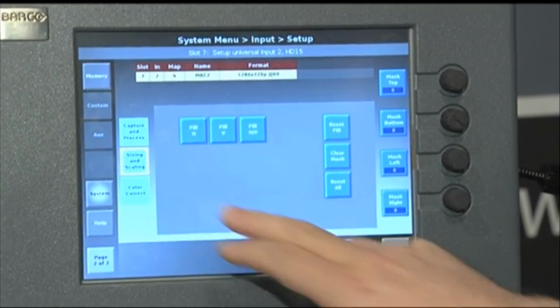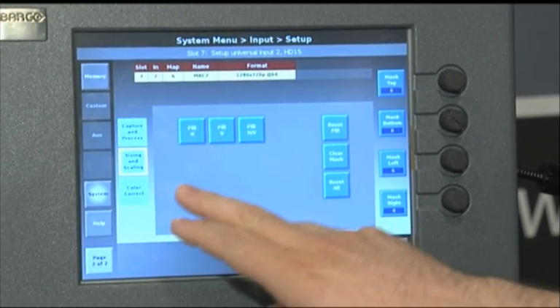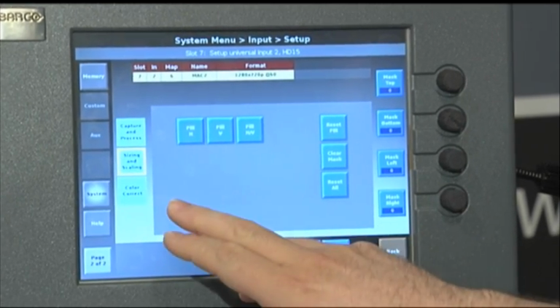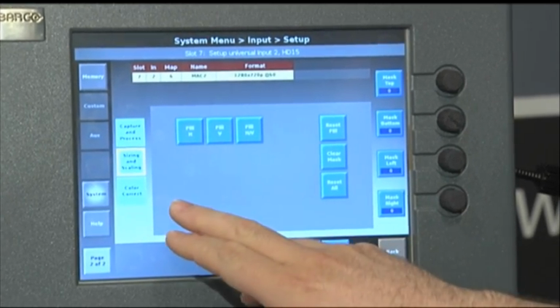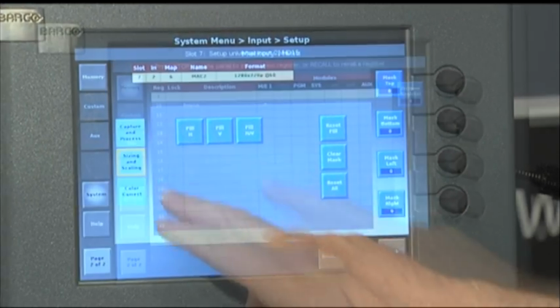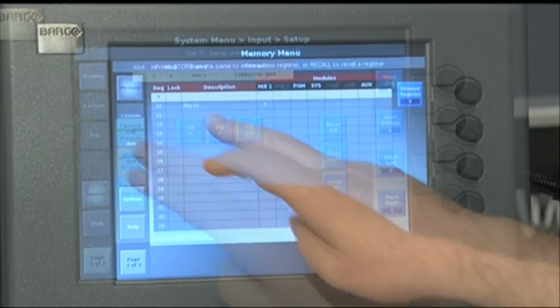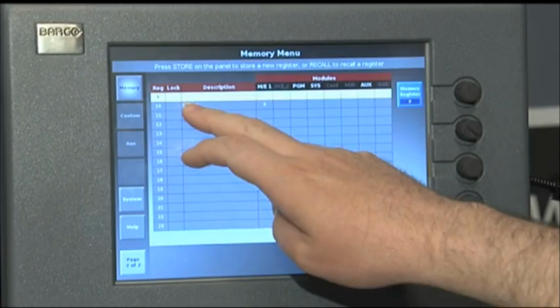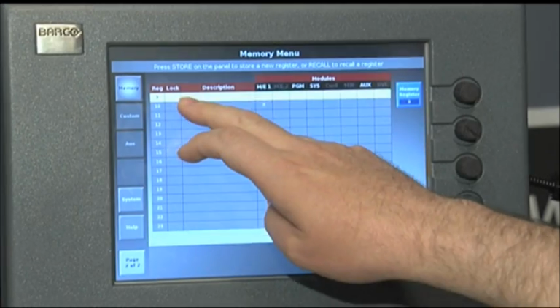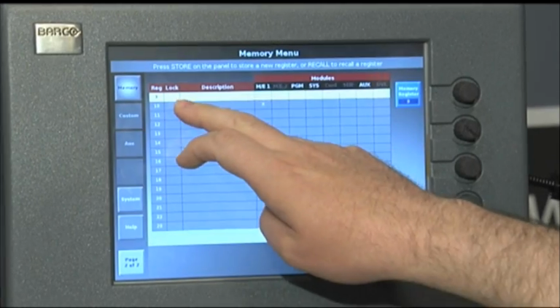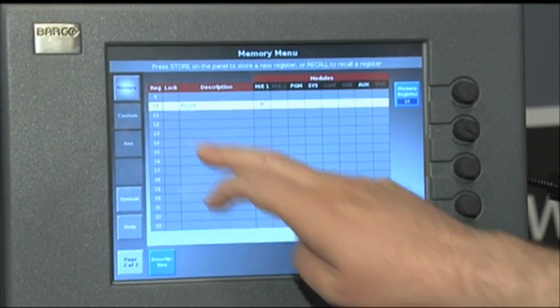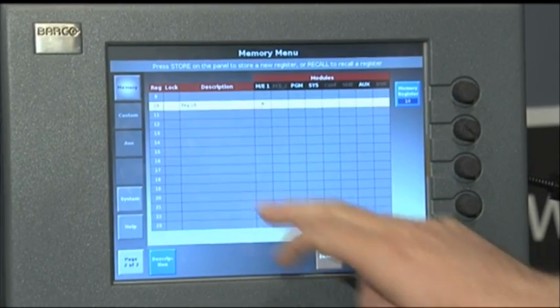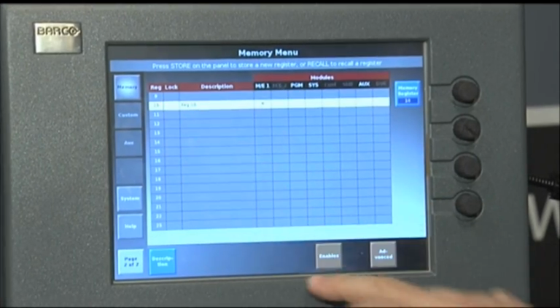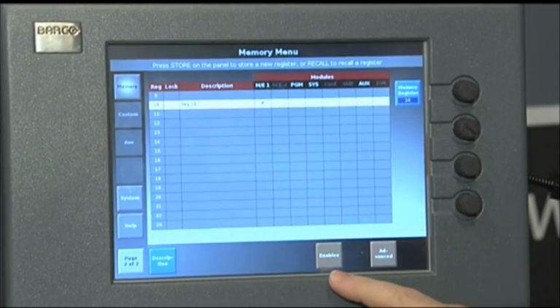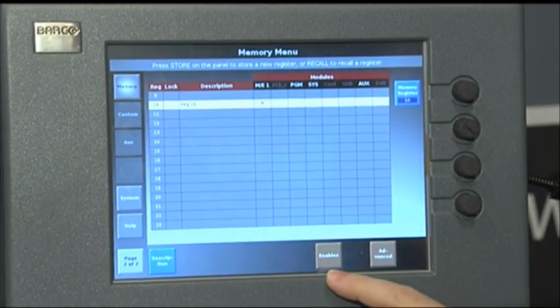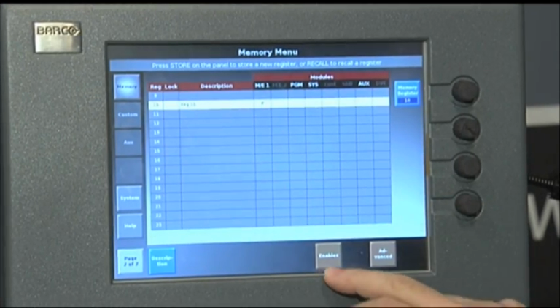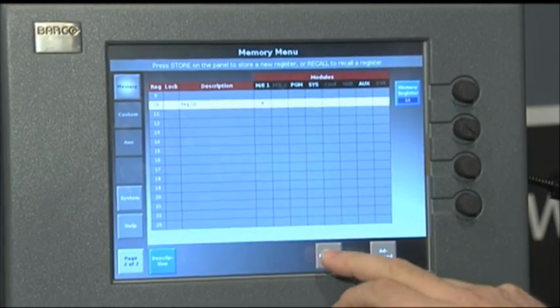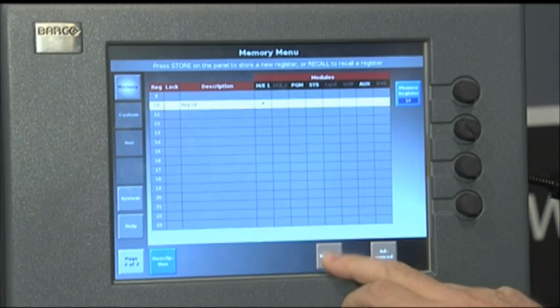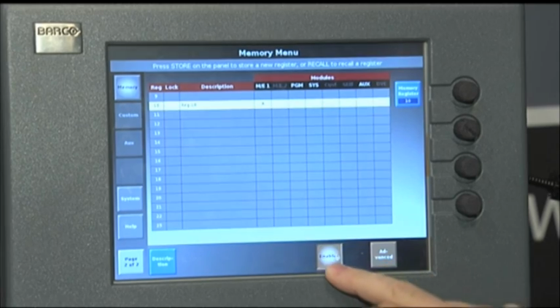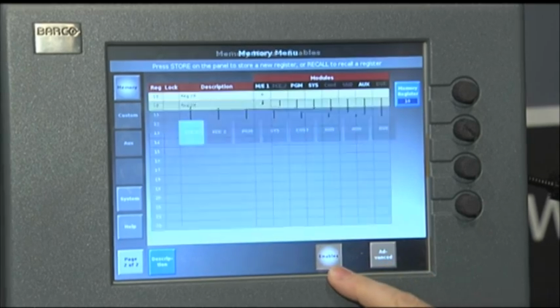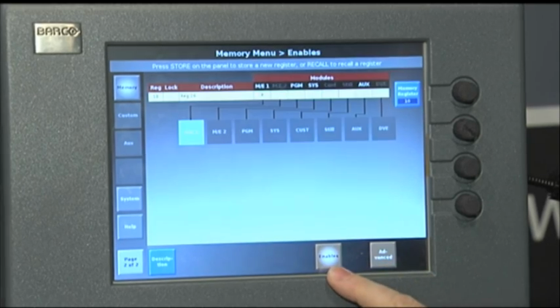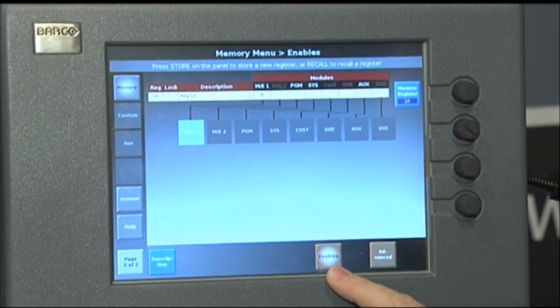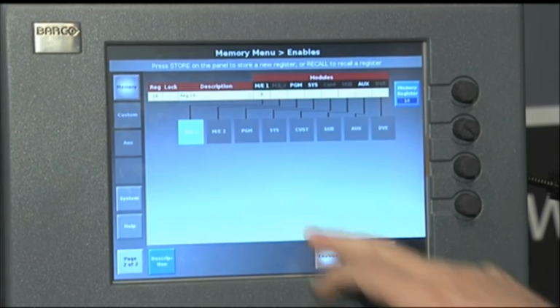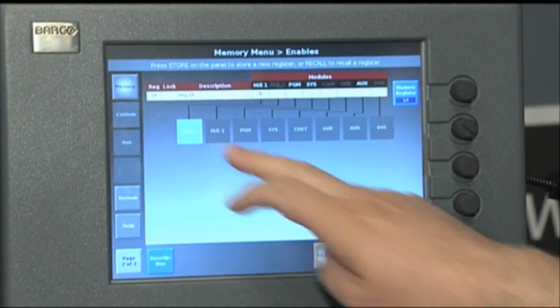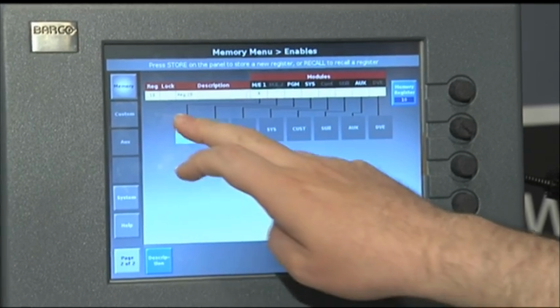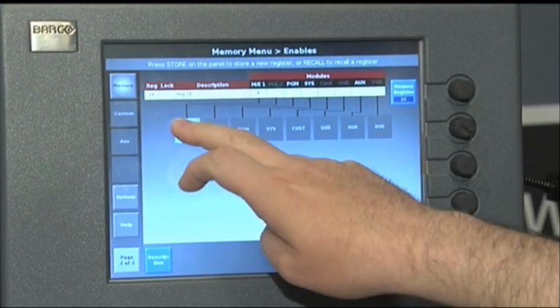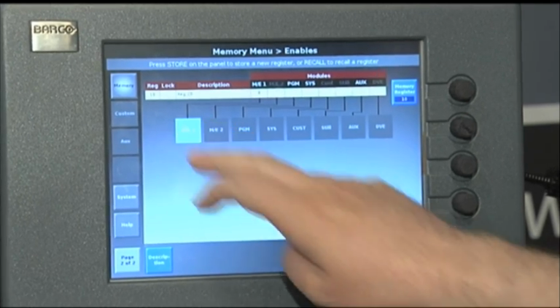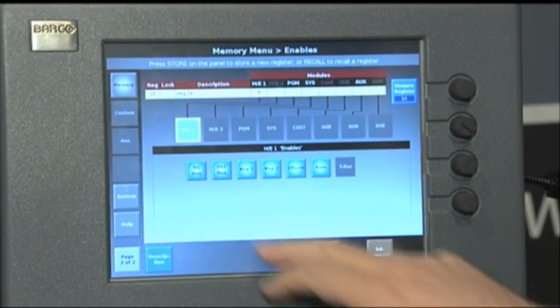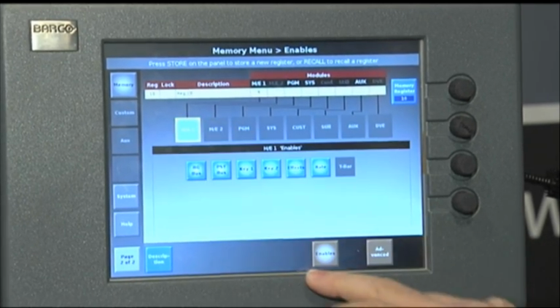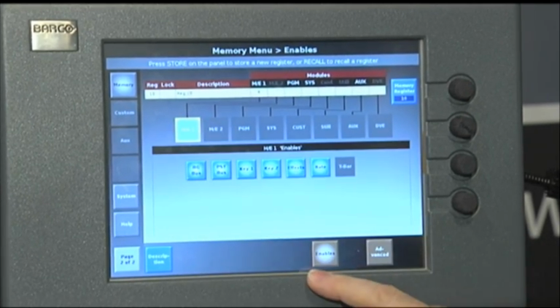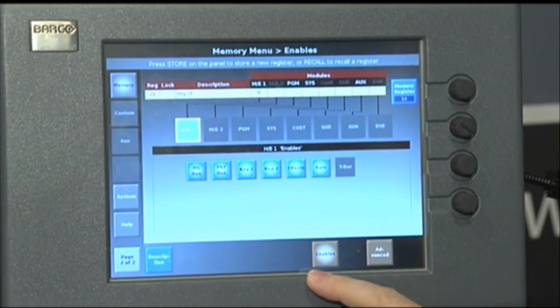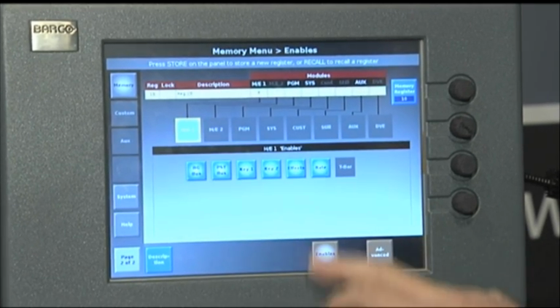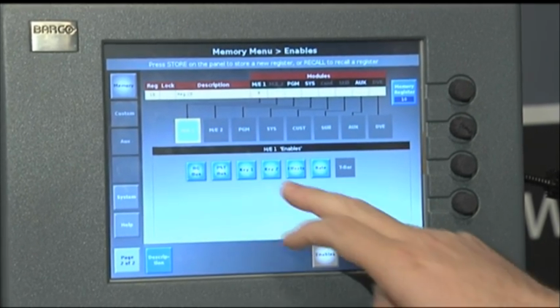We have a thousand presets for canned shows or pre-recorded events that you want to follow a script.